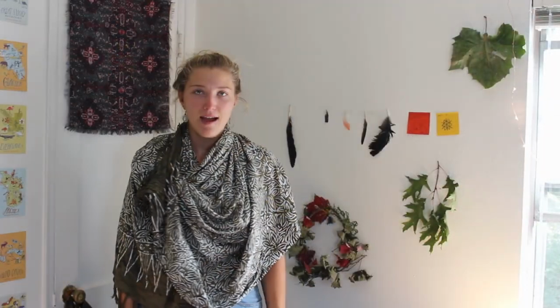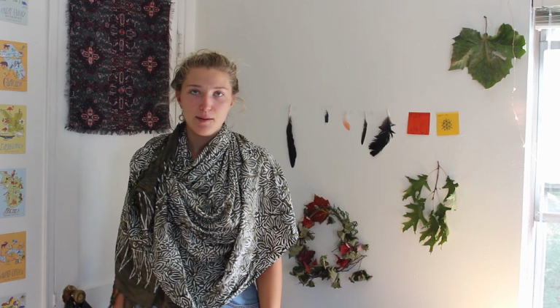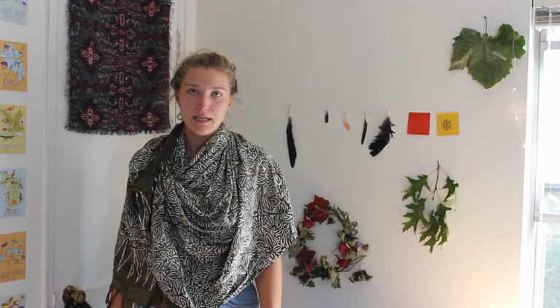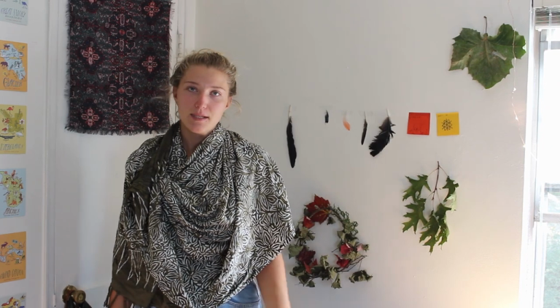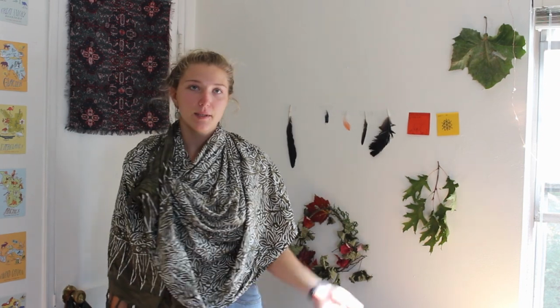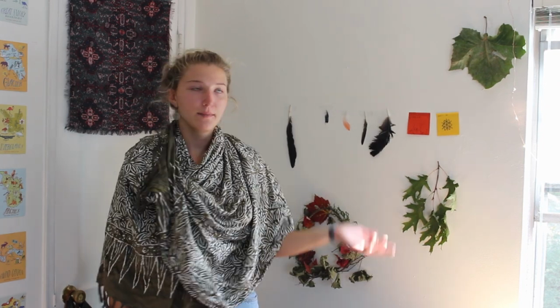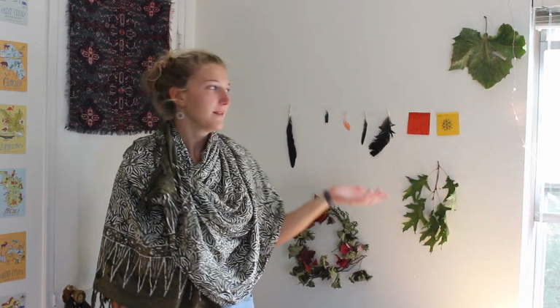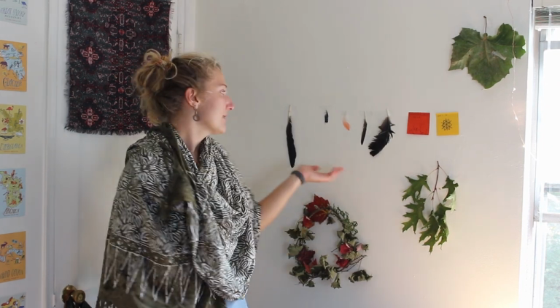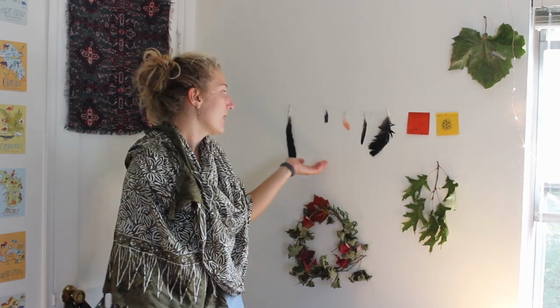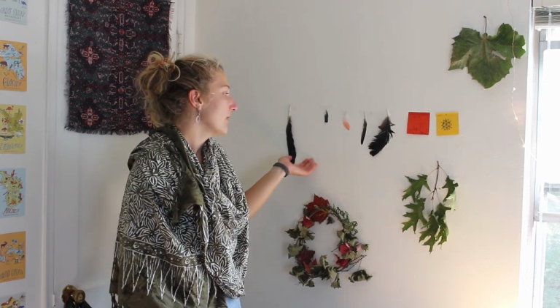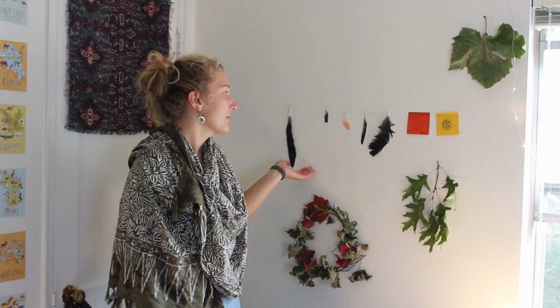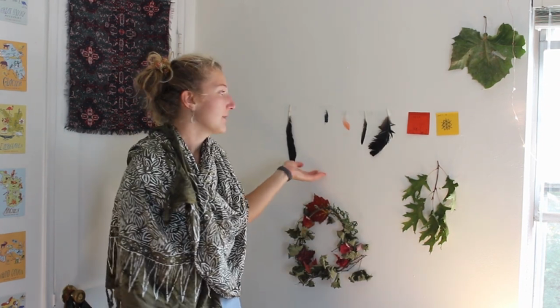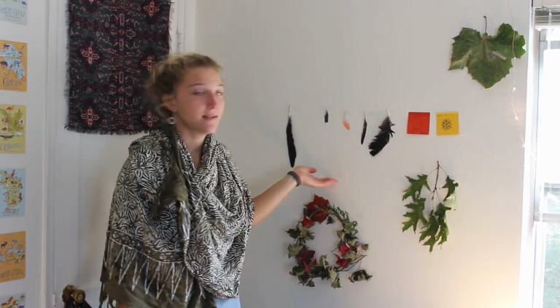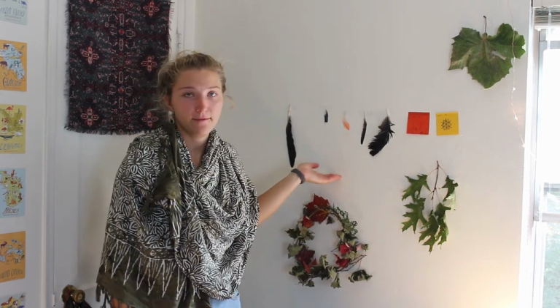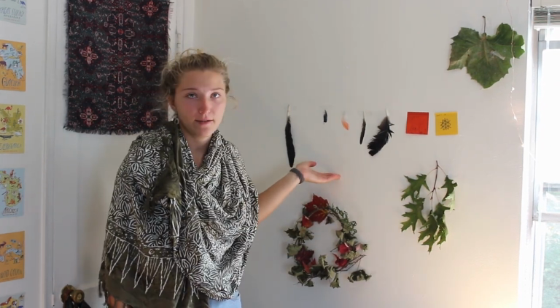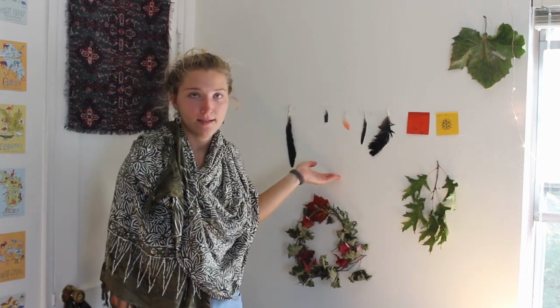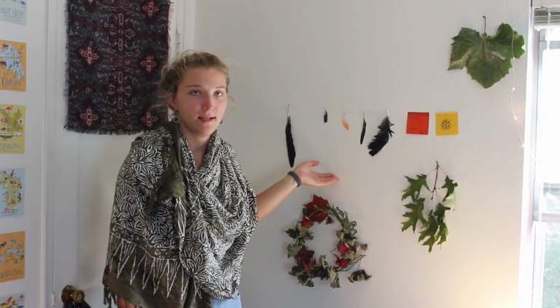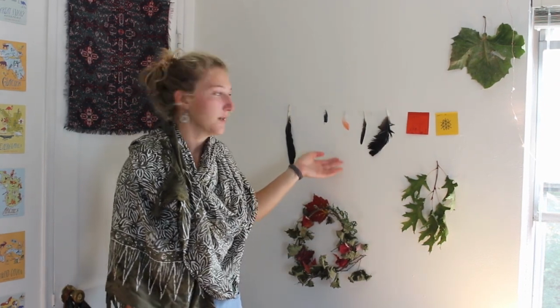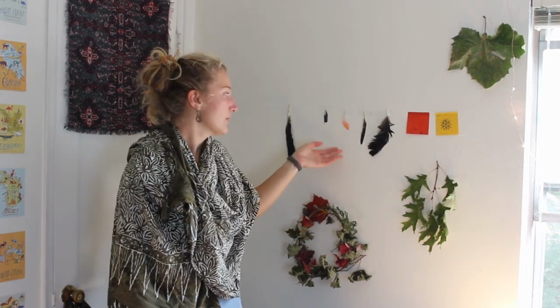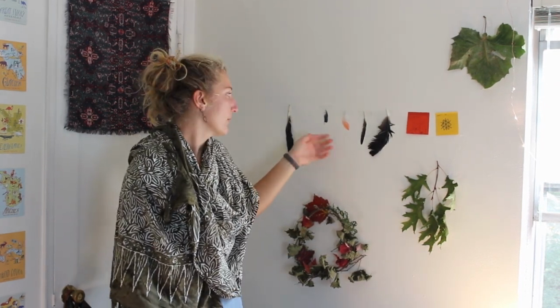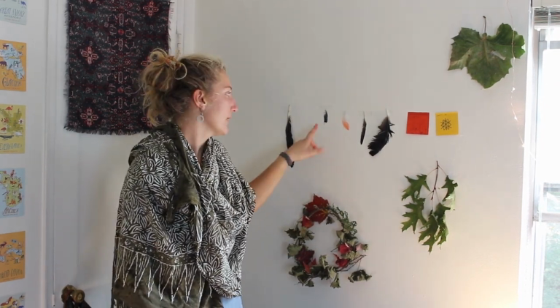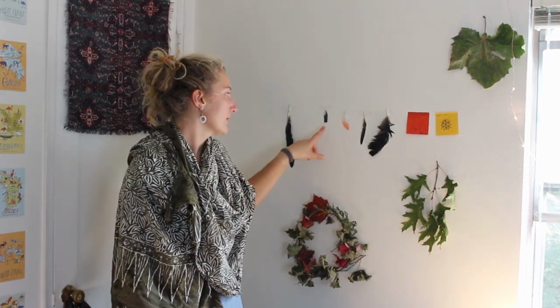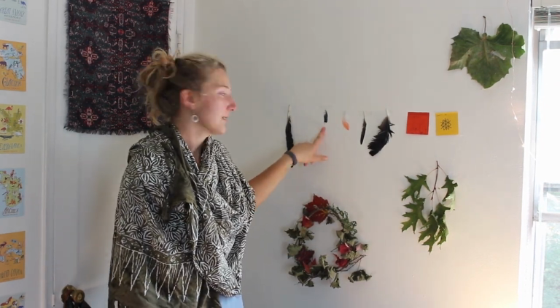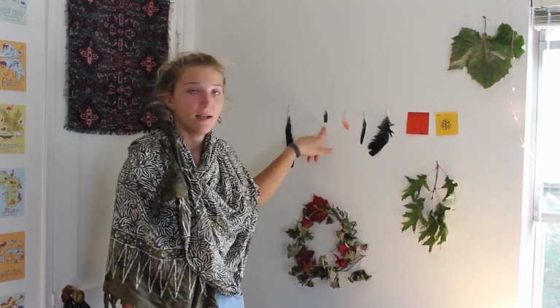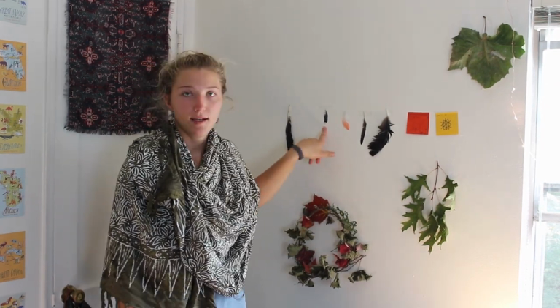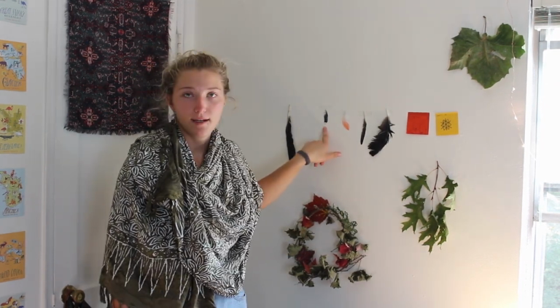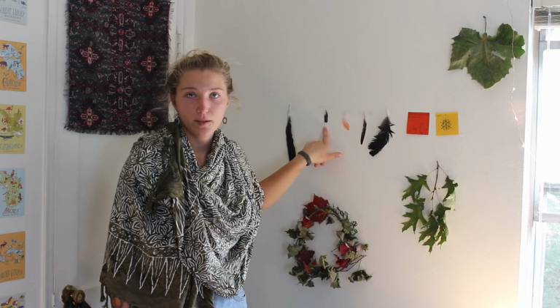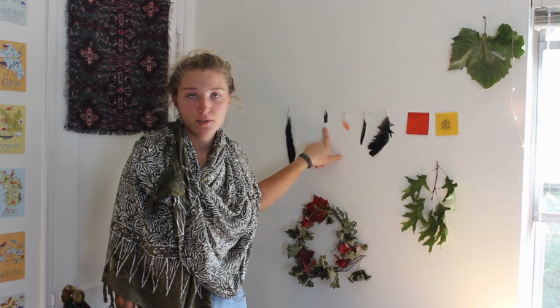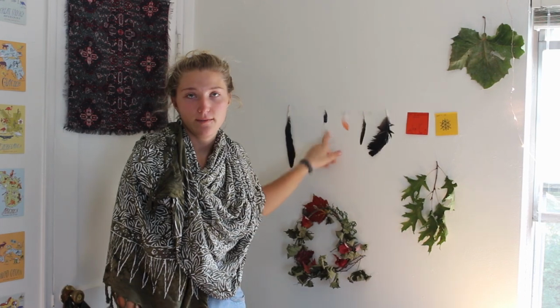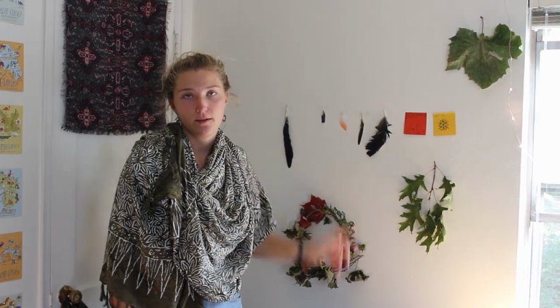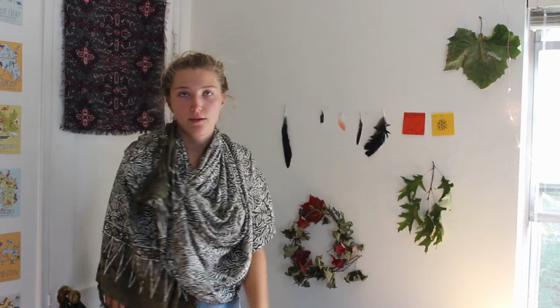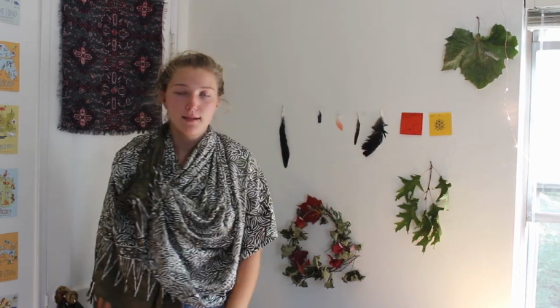Hi, my name is Chloe. This is a collection of things that I found outside — here are some bird feathers, and I found a blue jay feather the other day.